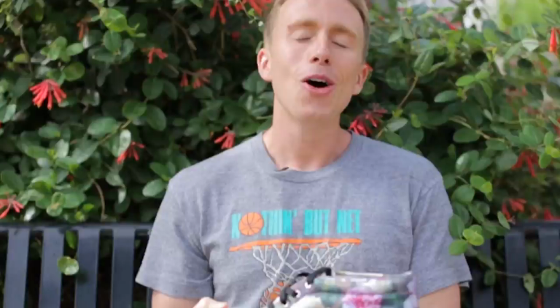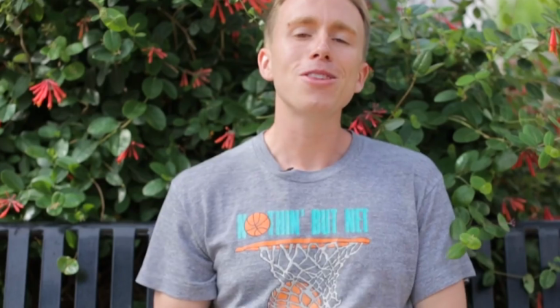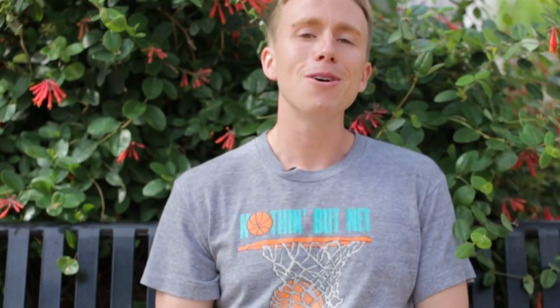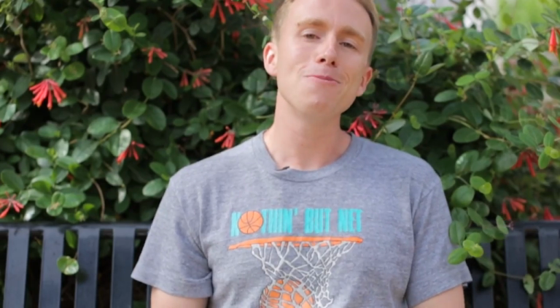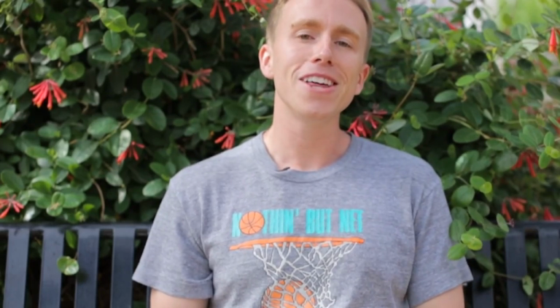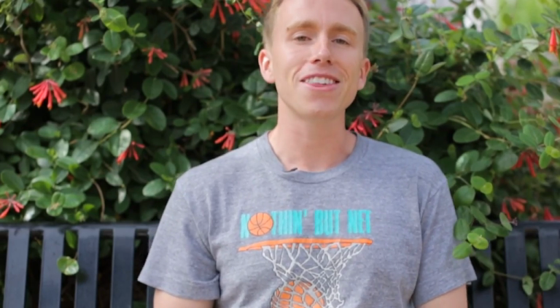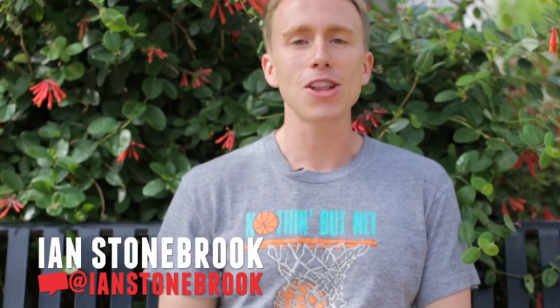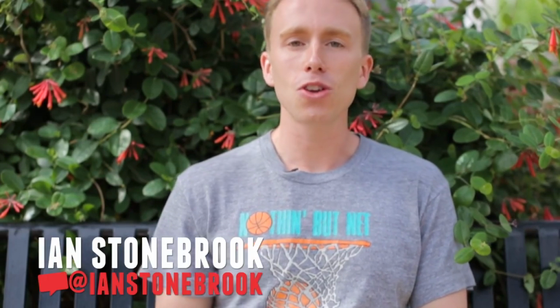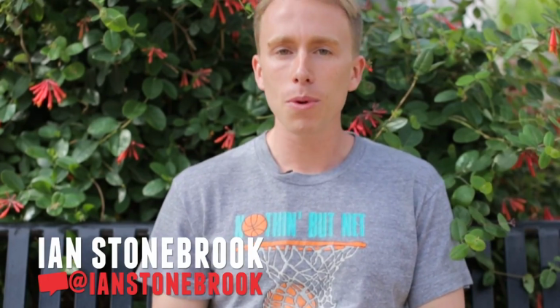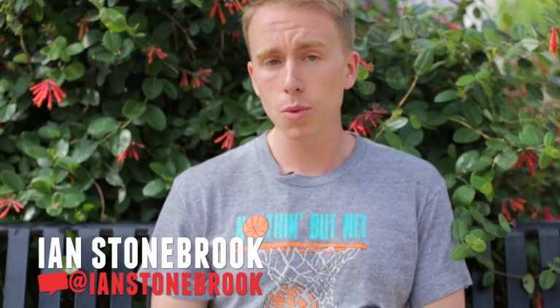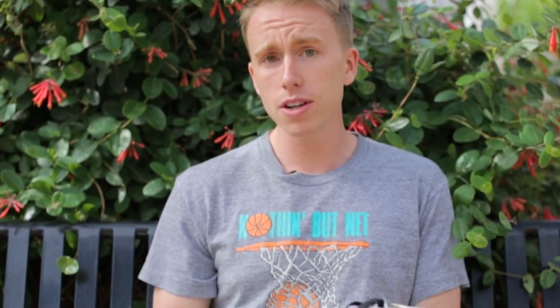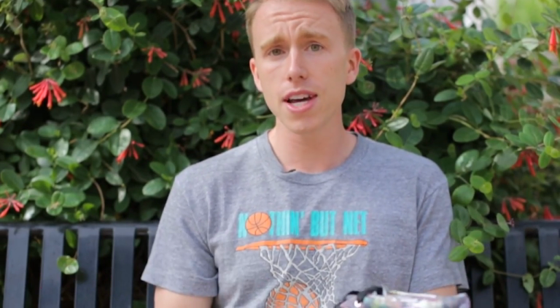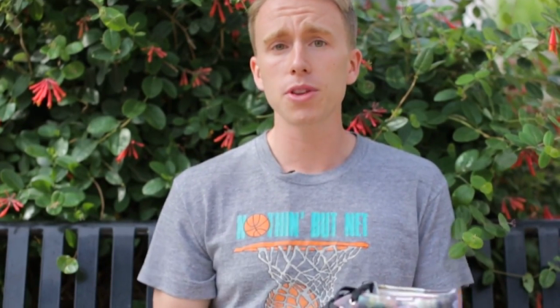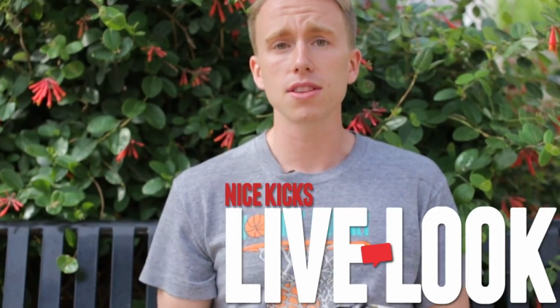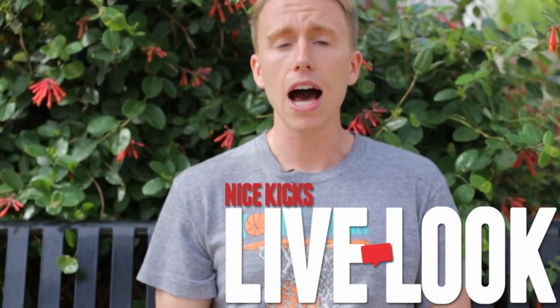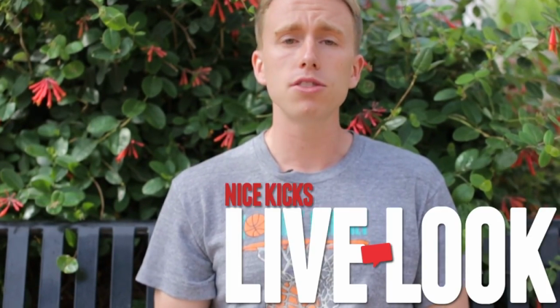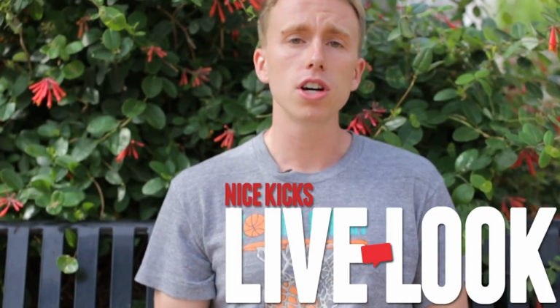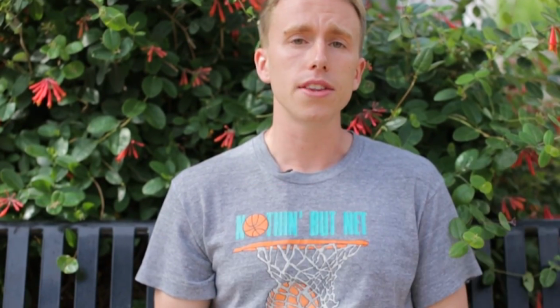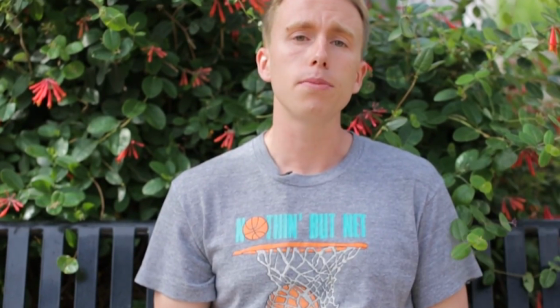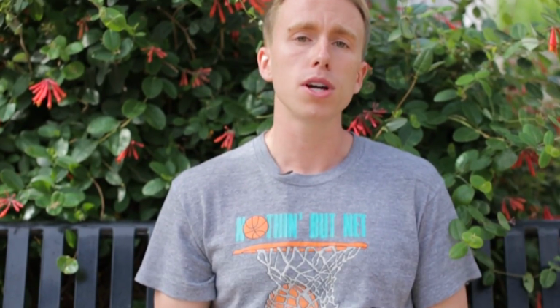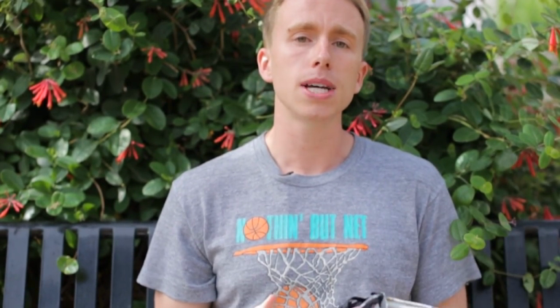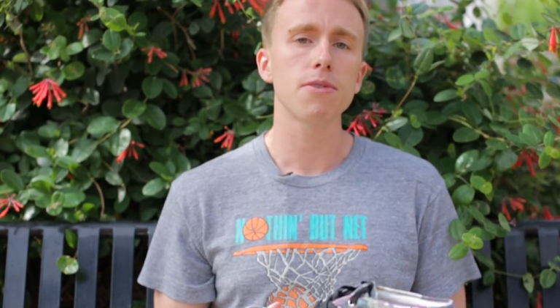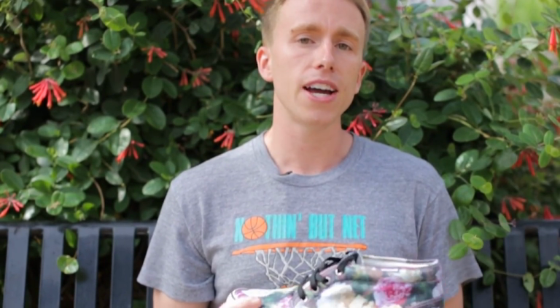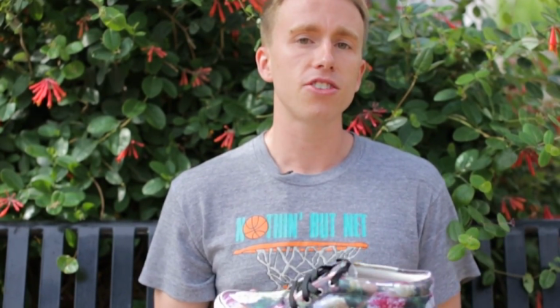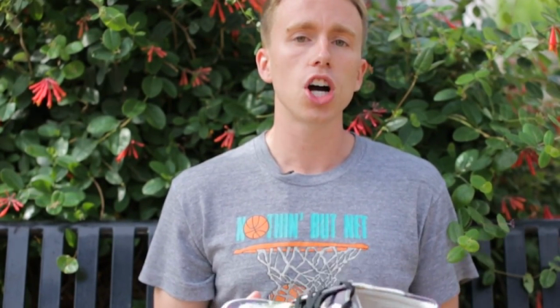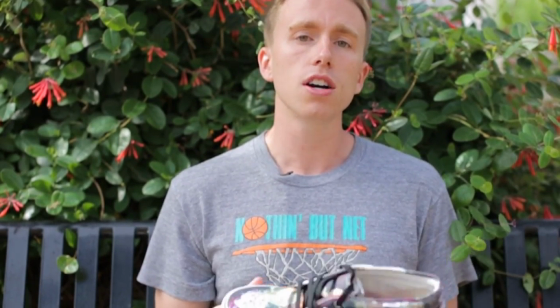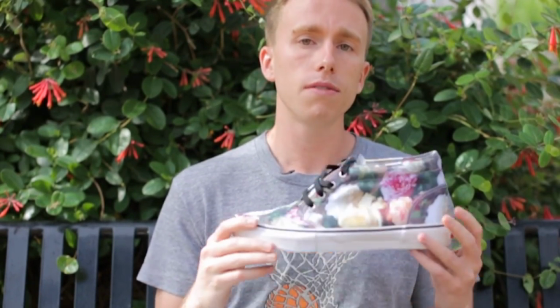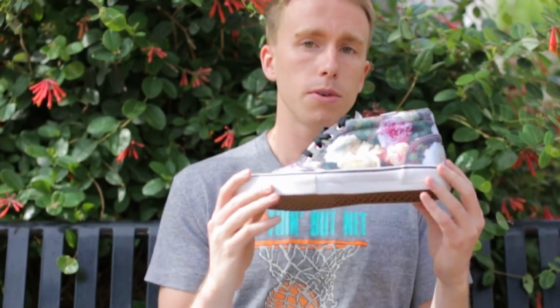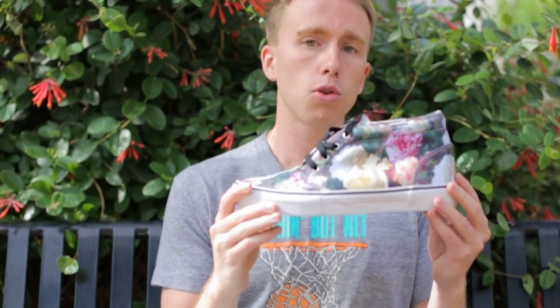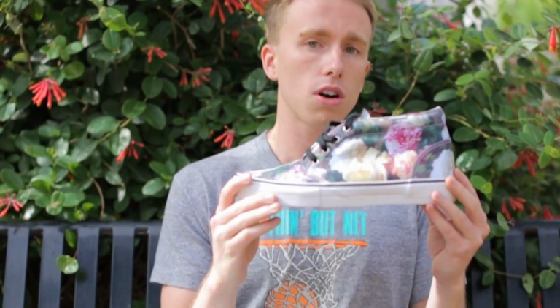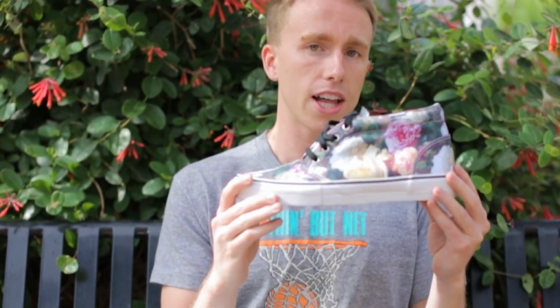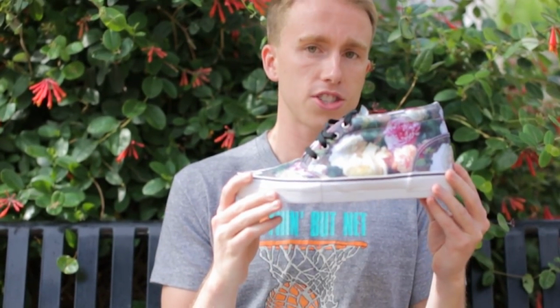What's up everybody? This is Ian Stonebrook and we're here today with a live look at the Supreme Times Vance Chukka from the Floral Collection.